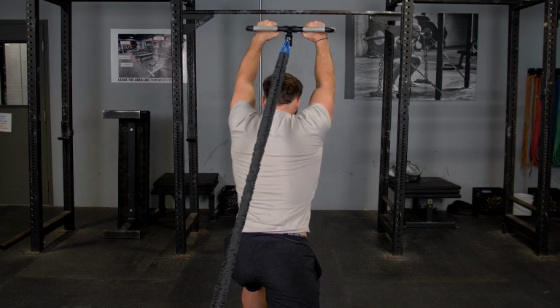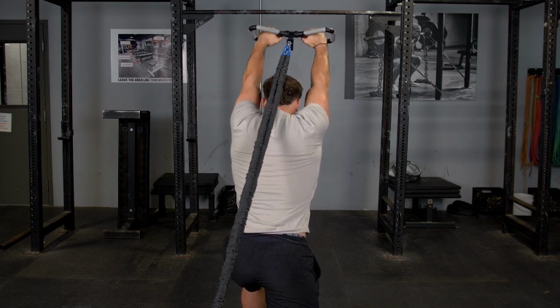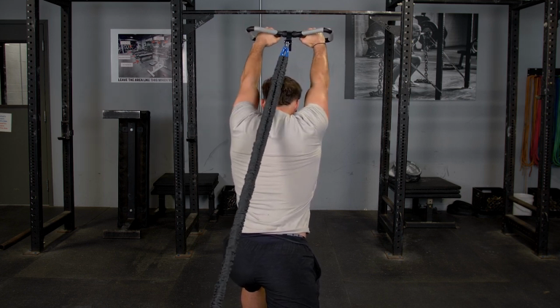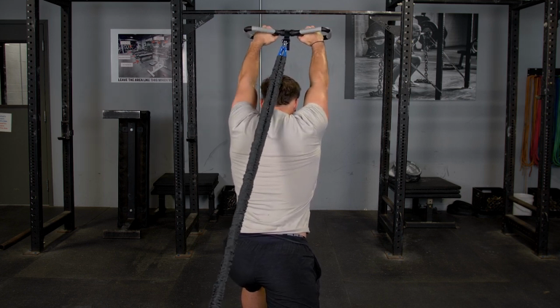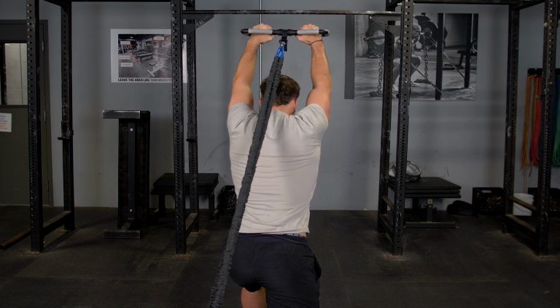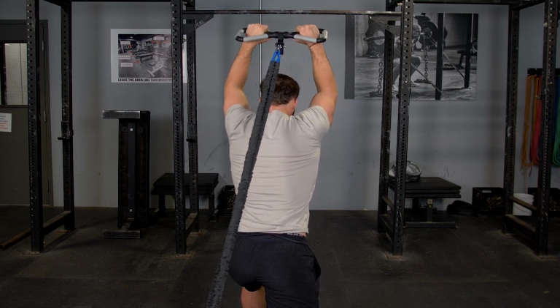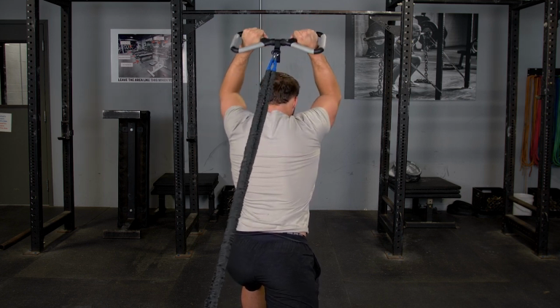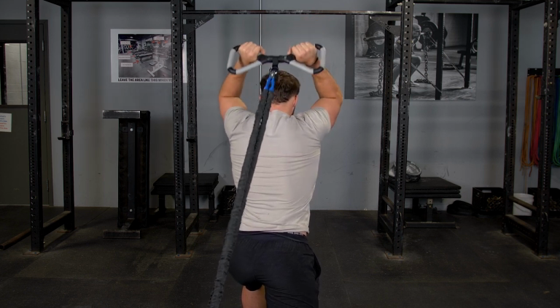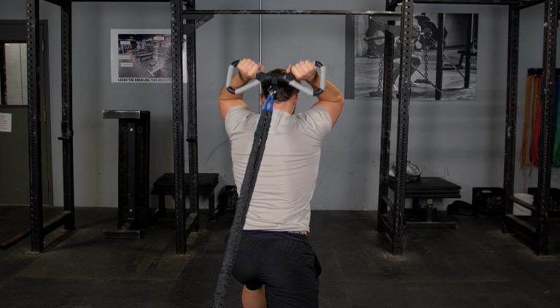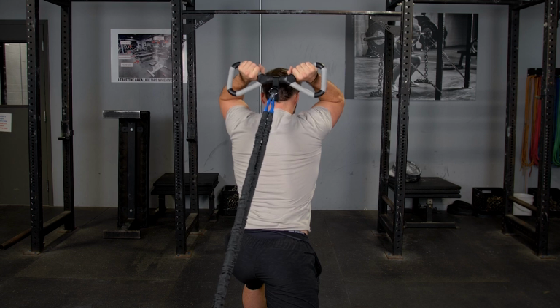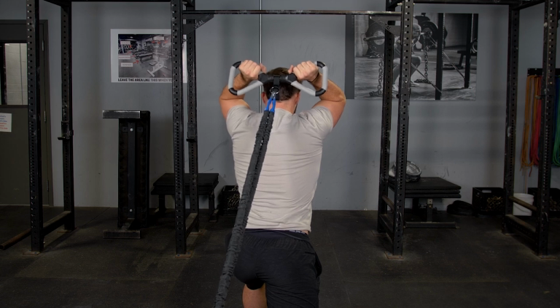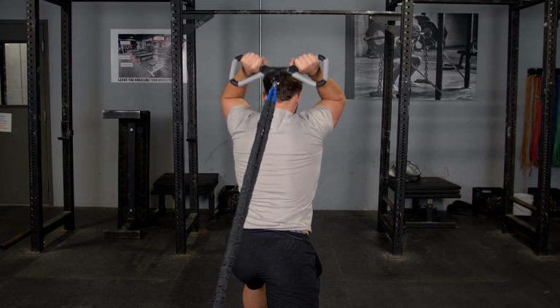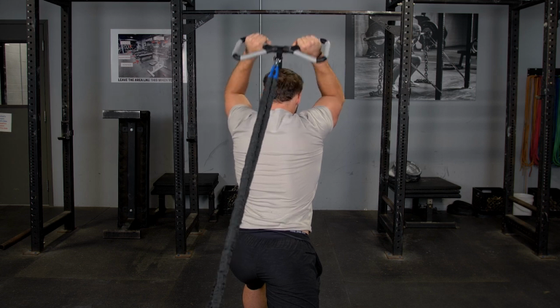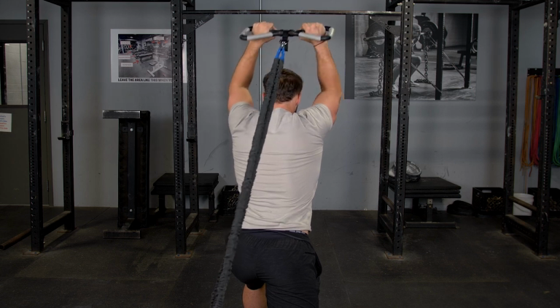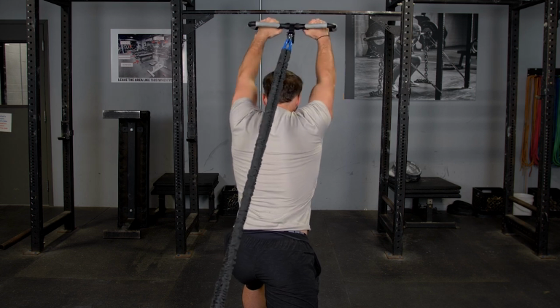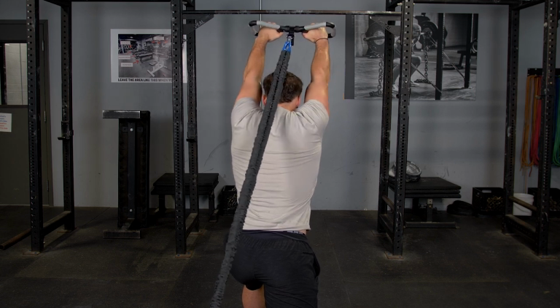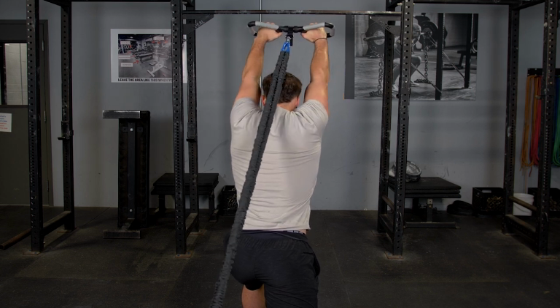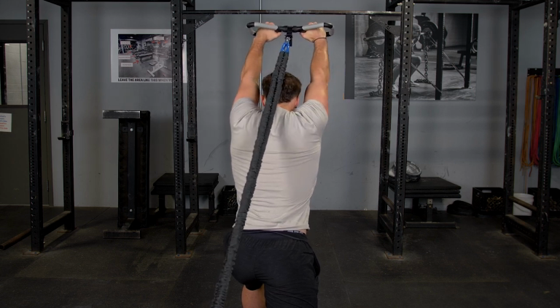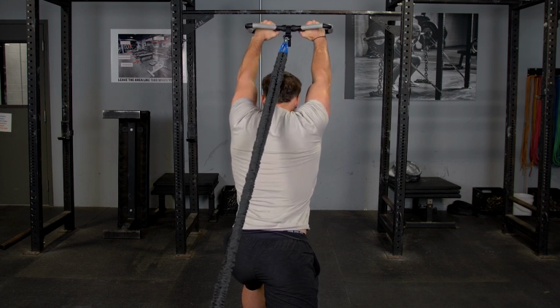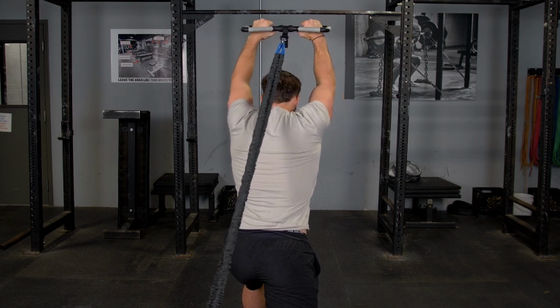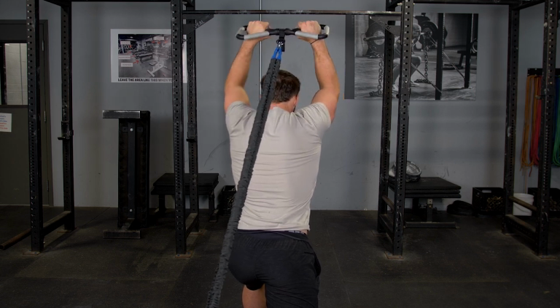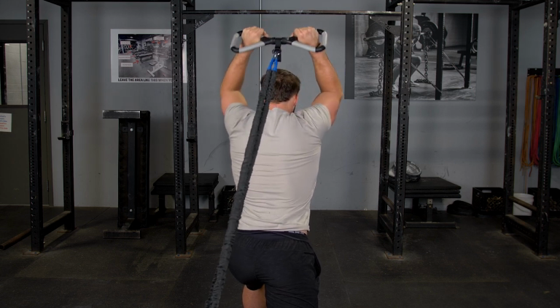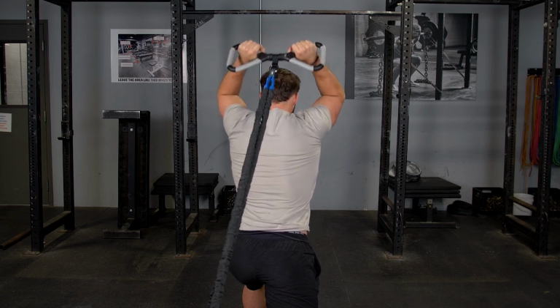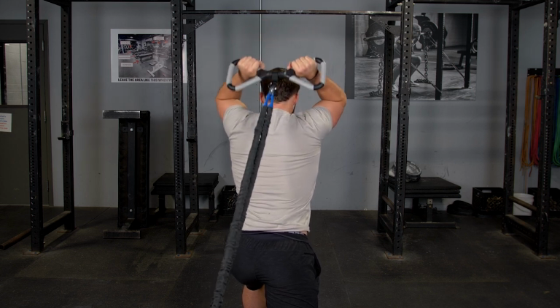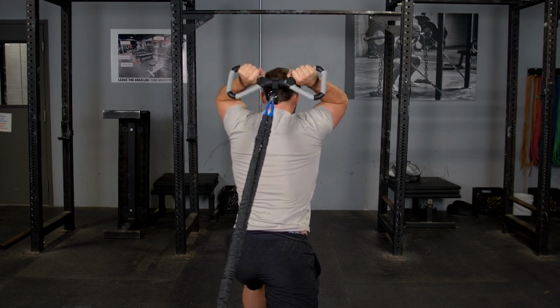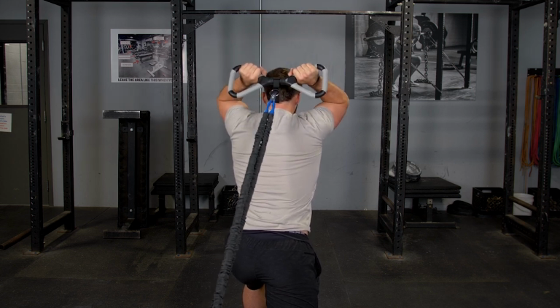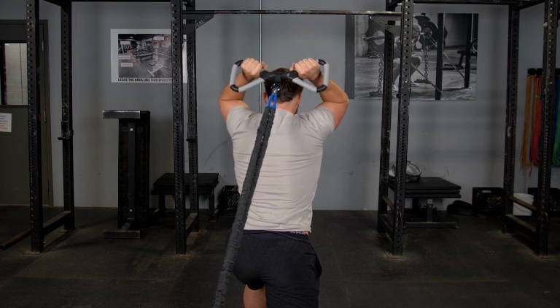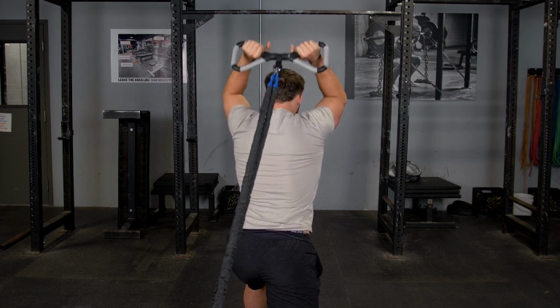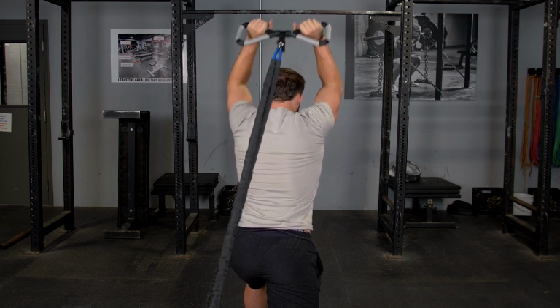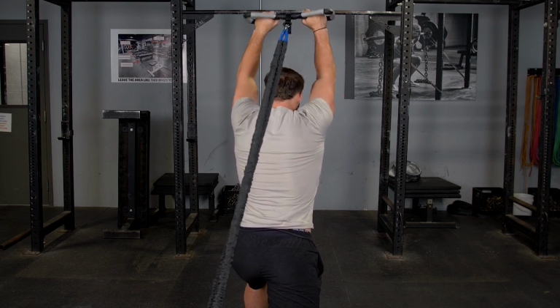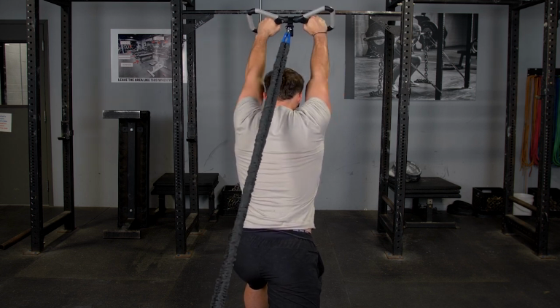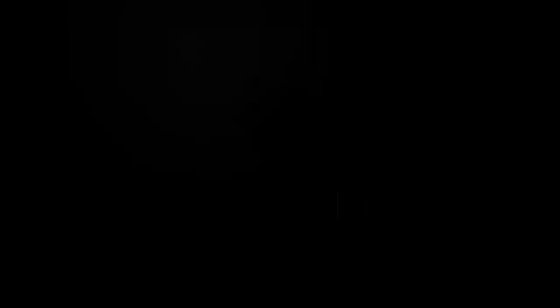Attach the resistance bands down low, extend your hands above your head, and make sure you keep your elbows tucked in to isolate your triceps.